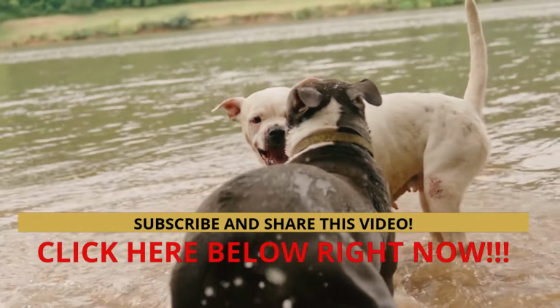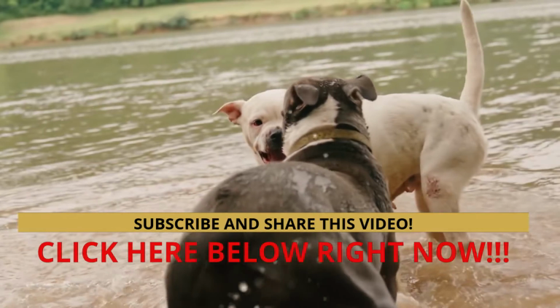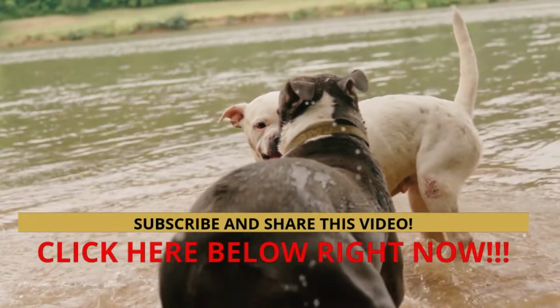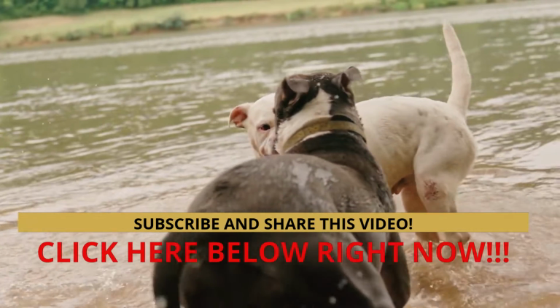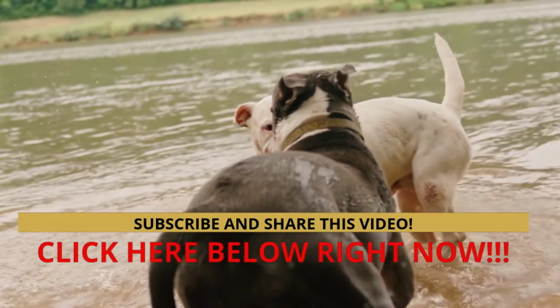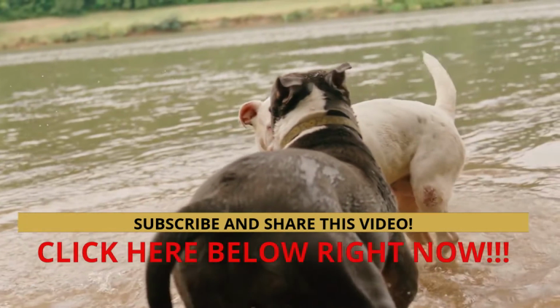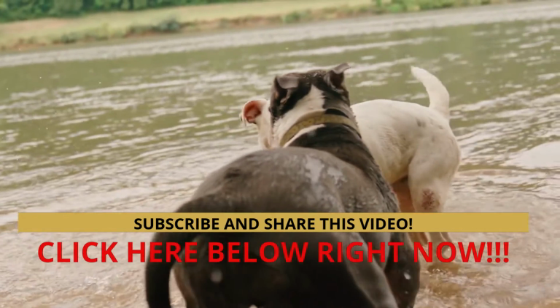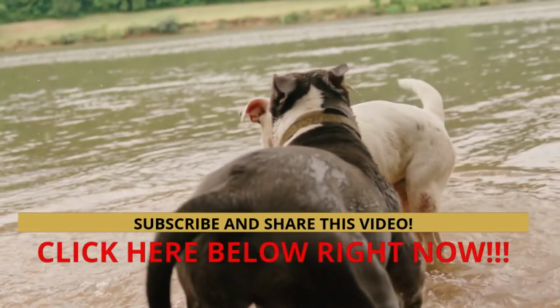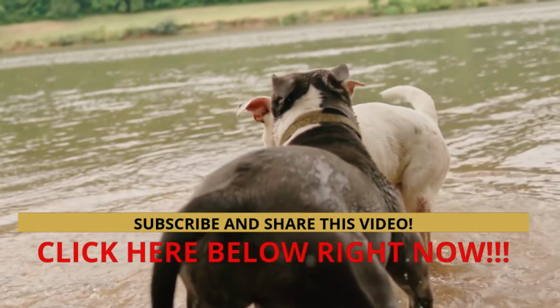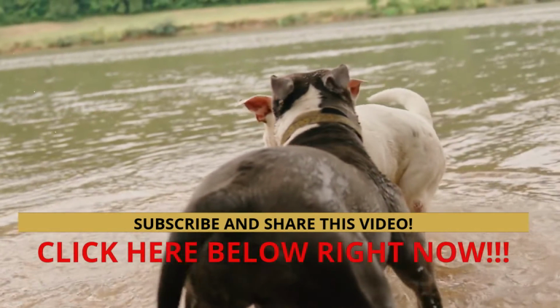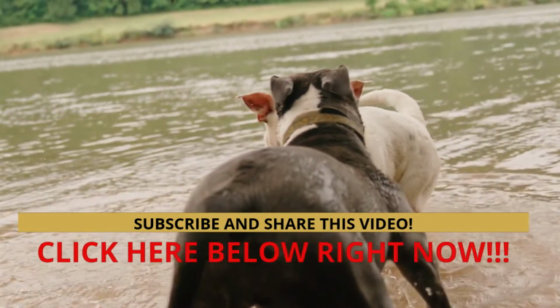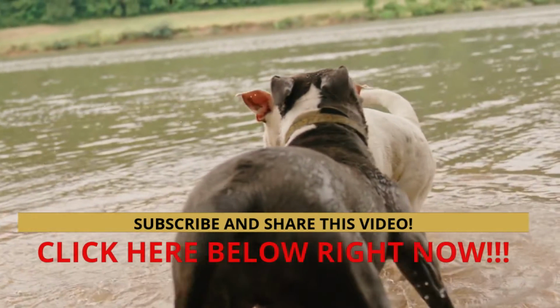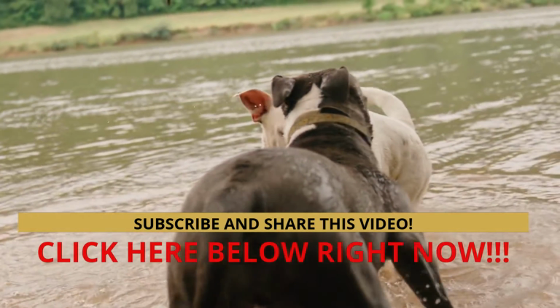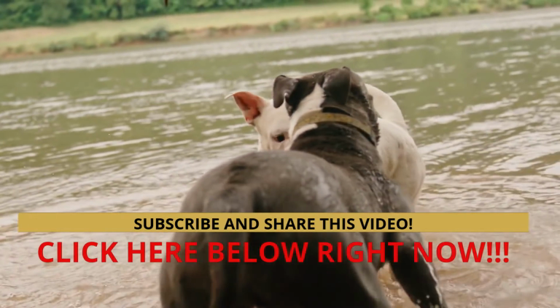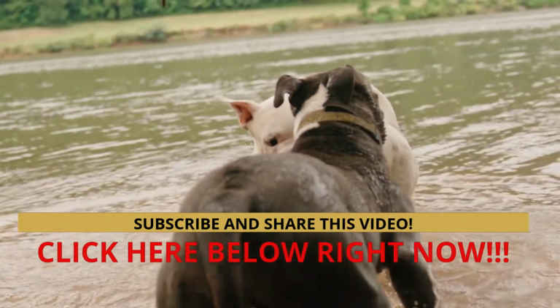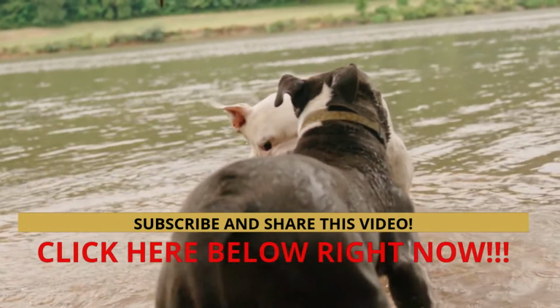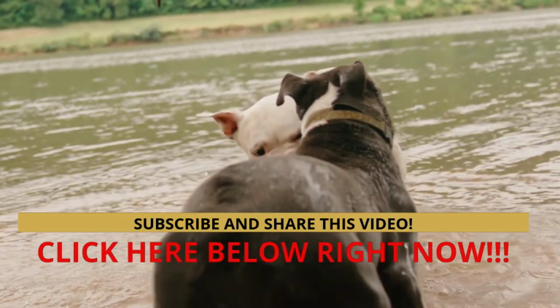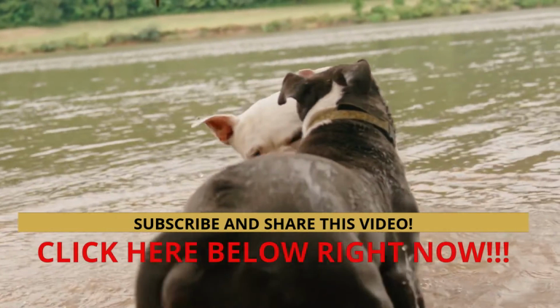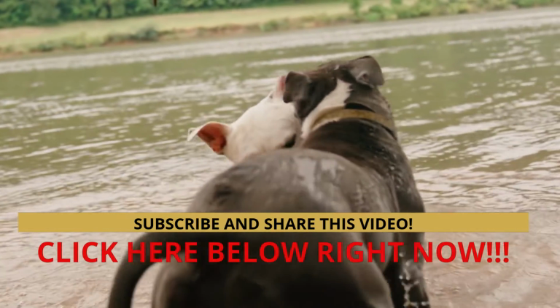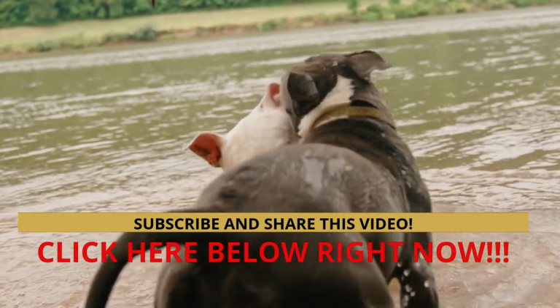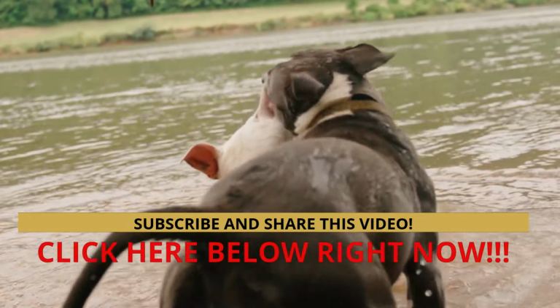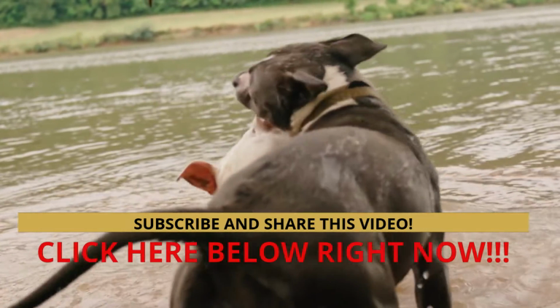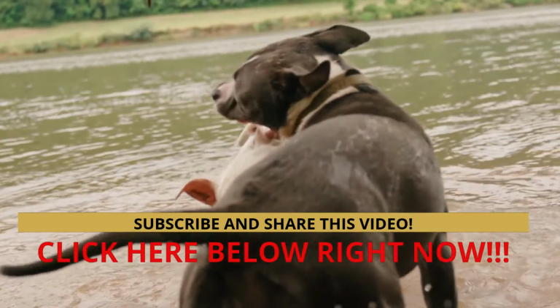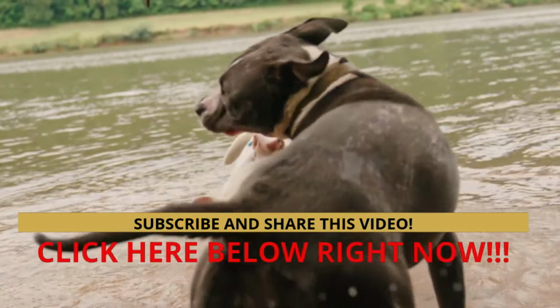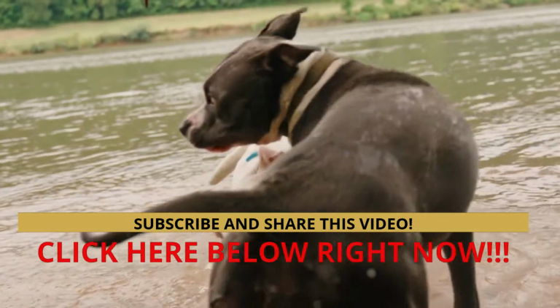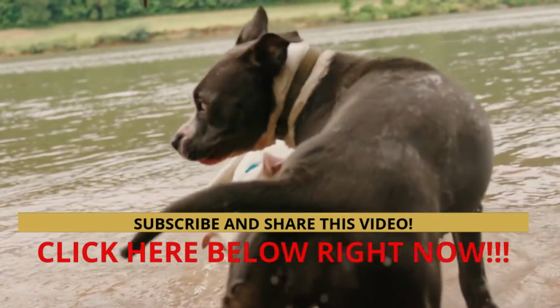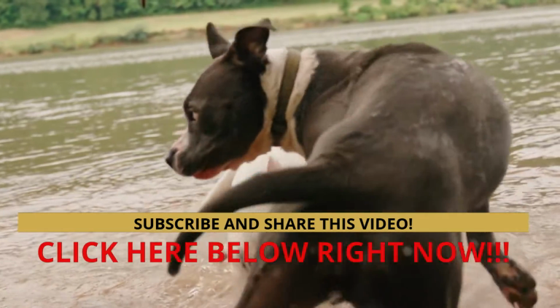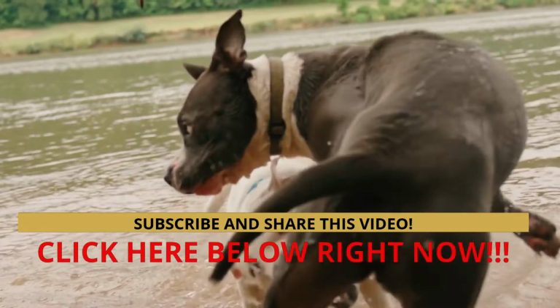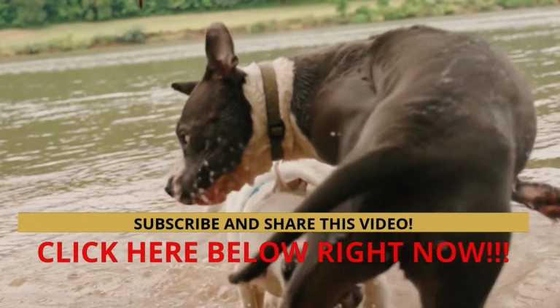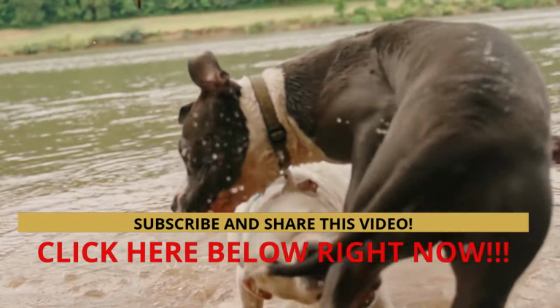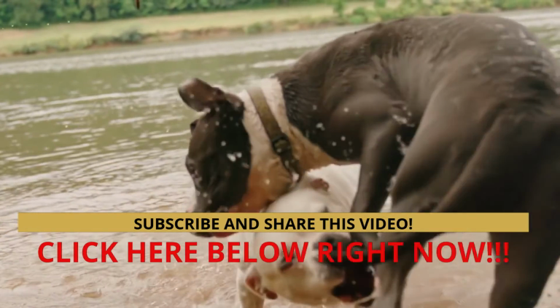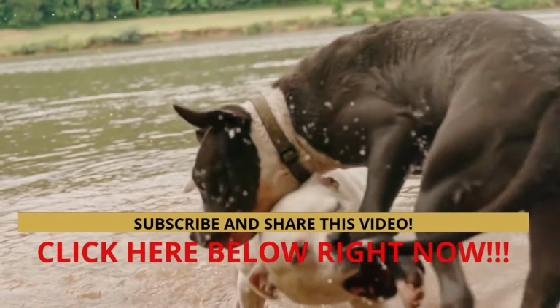Don't forget to subscribe to the channel, comment, and share the video. Thank you very much.